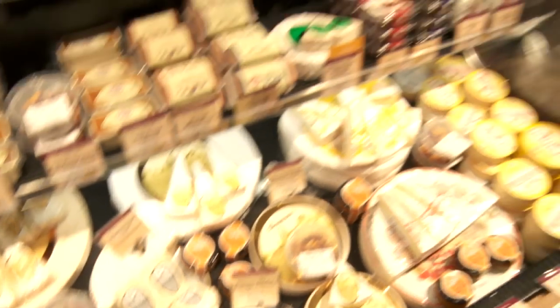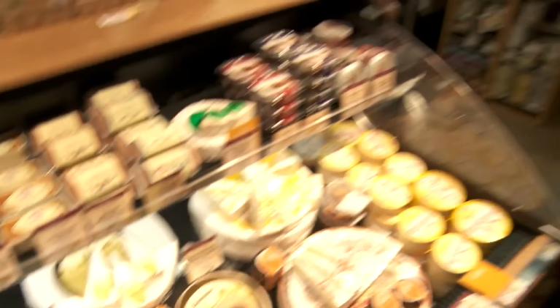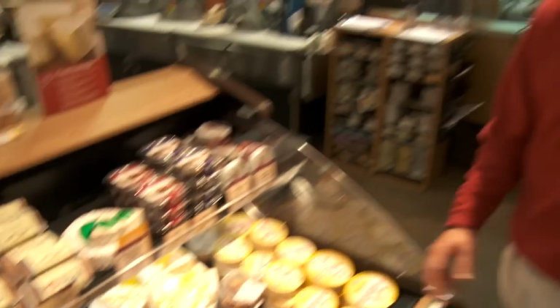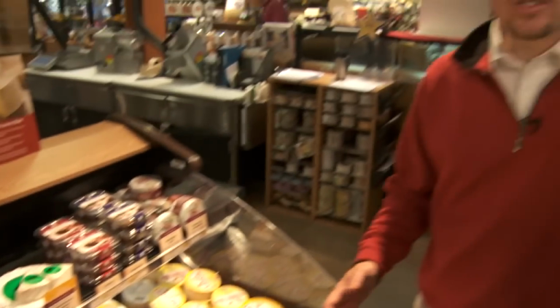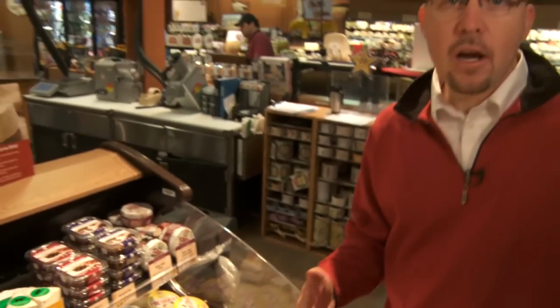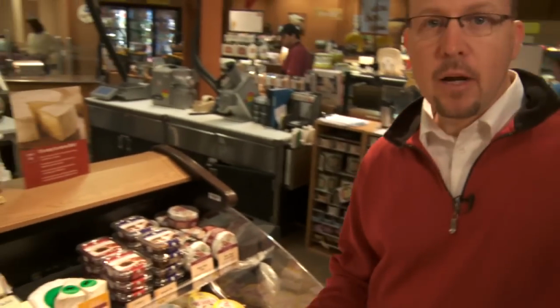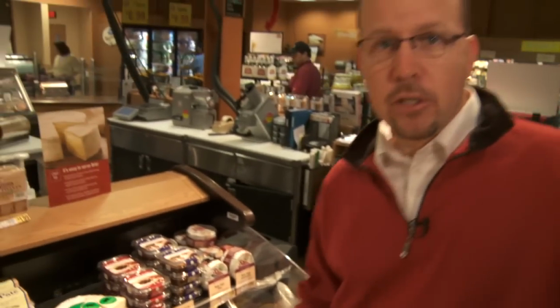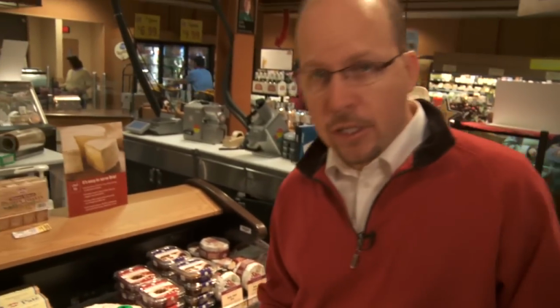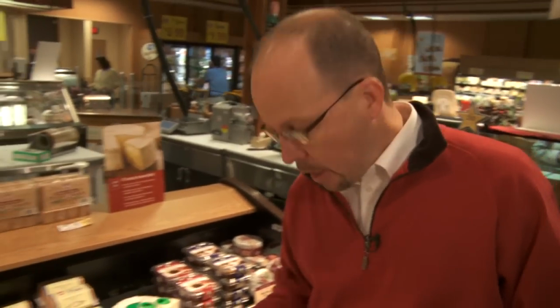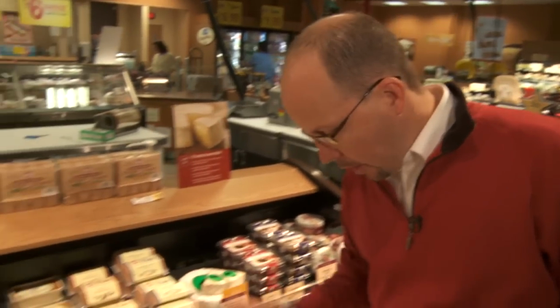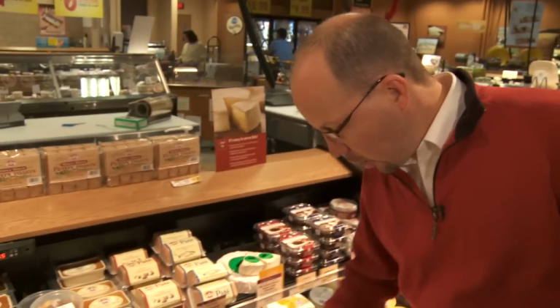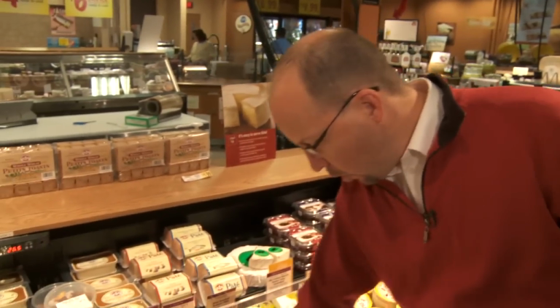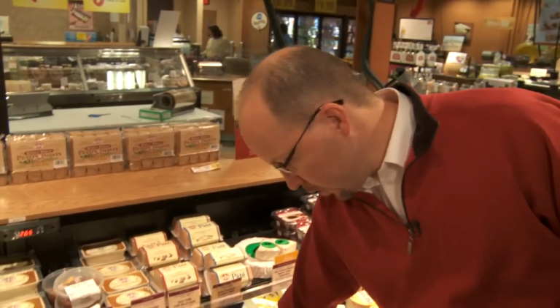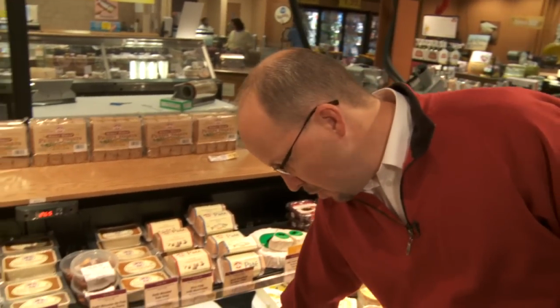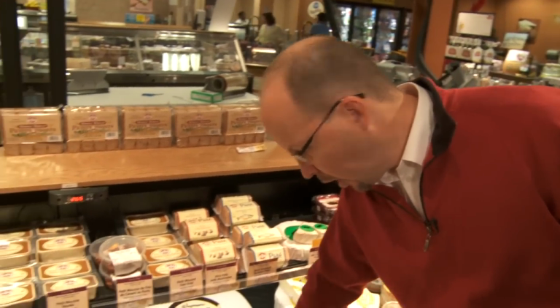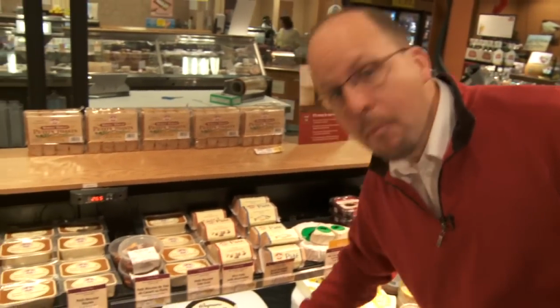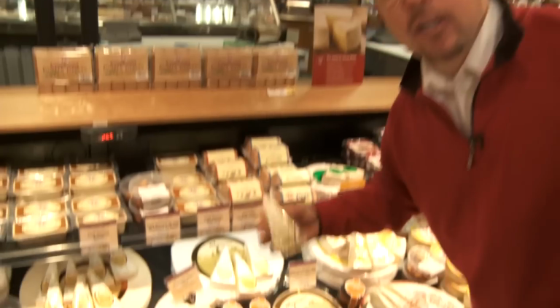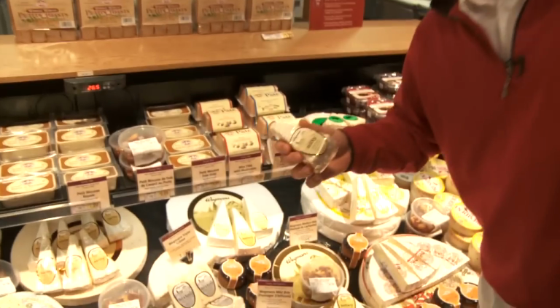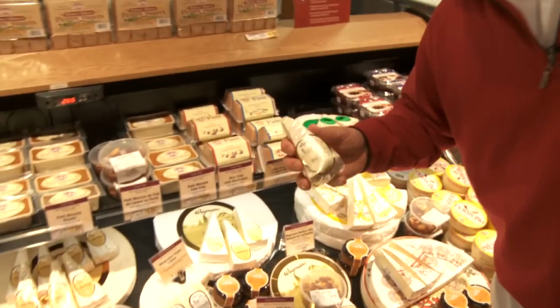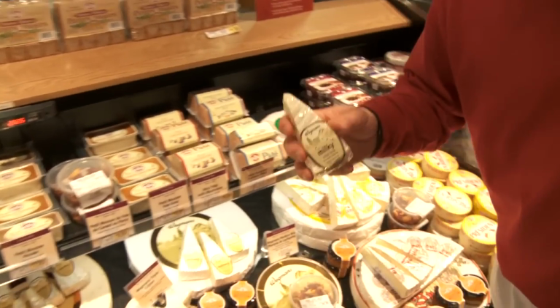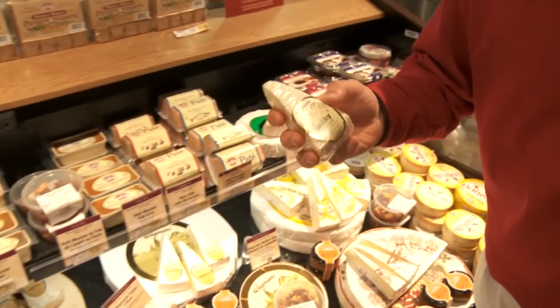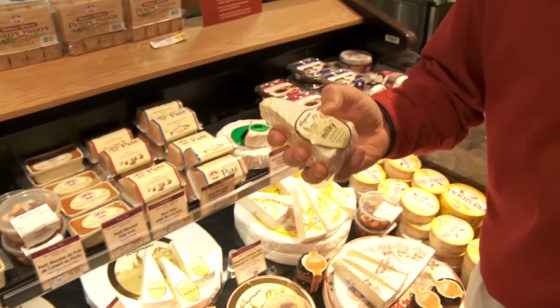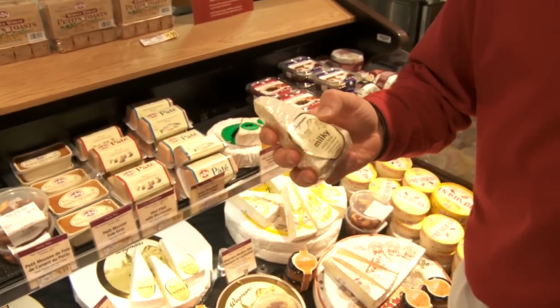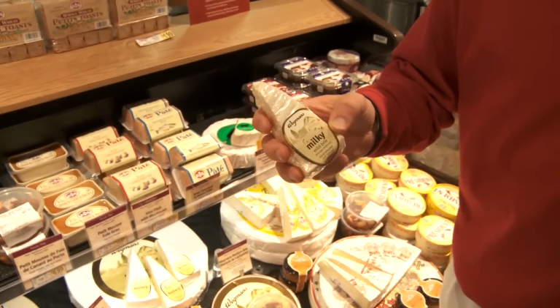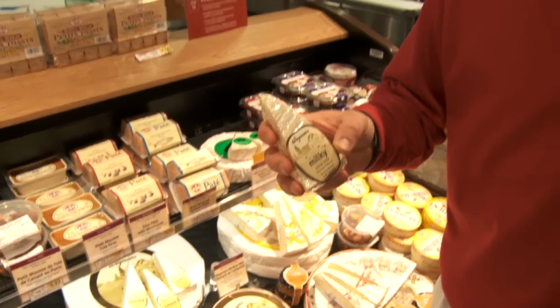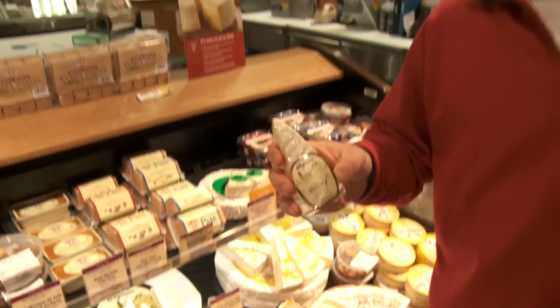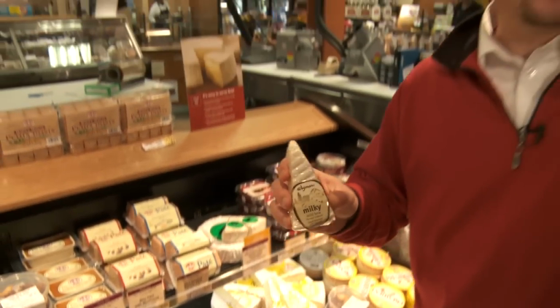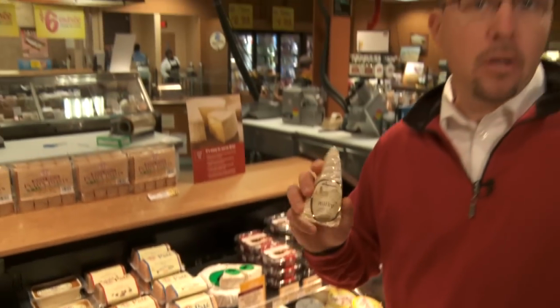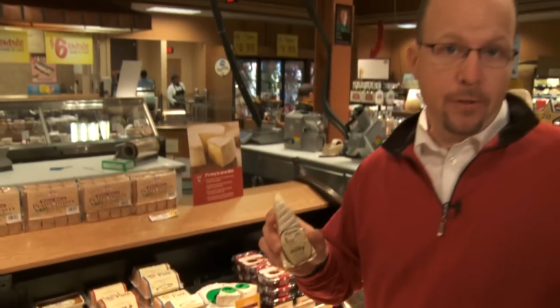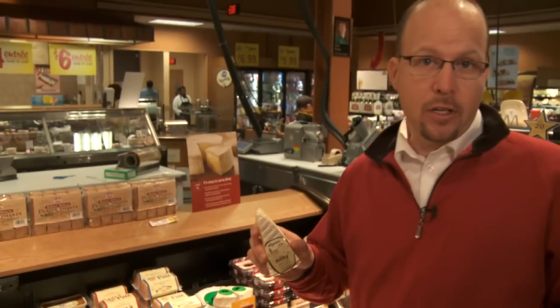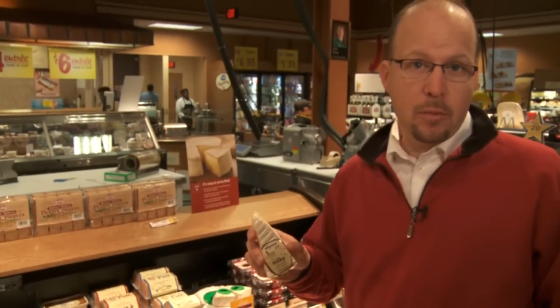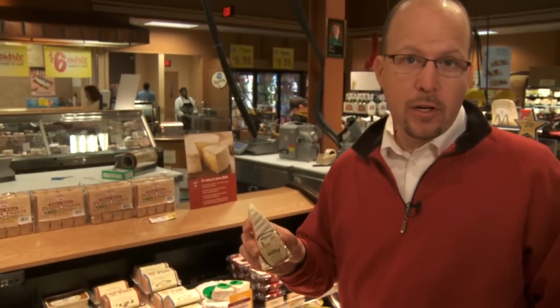I'm going to start with the soft ripened cheese. I'm going to go with this milky mild brie. This fromage d'Affinois is going to be the perfect start to my tray.